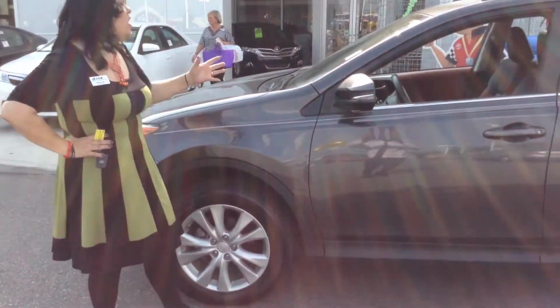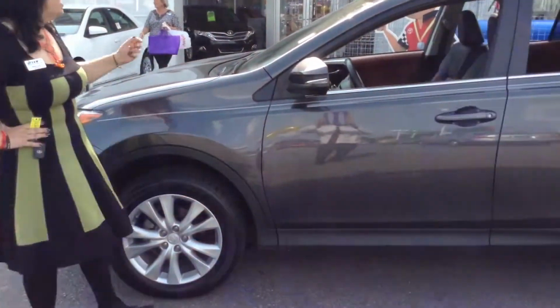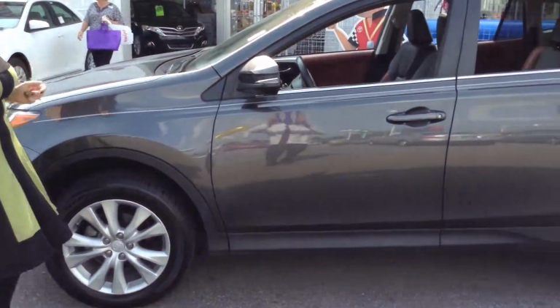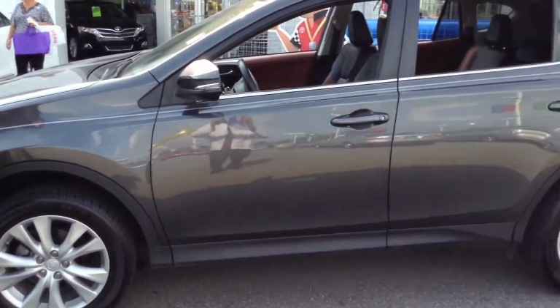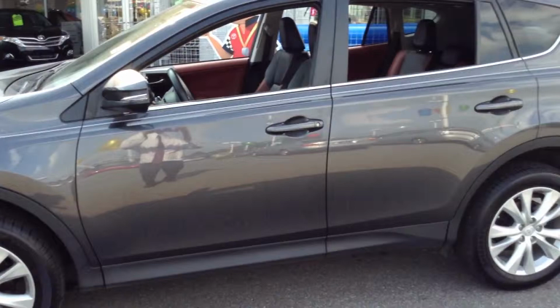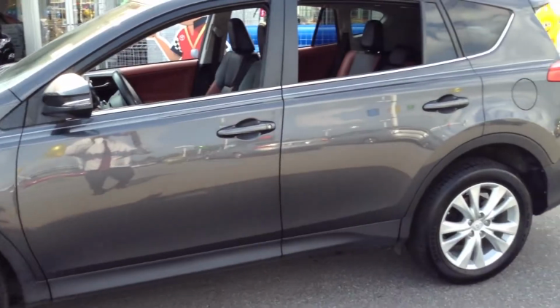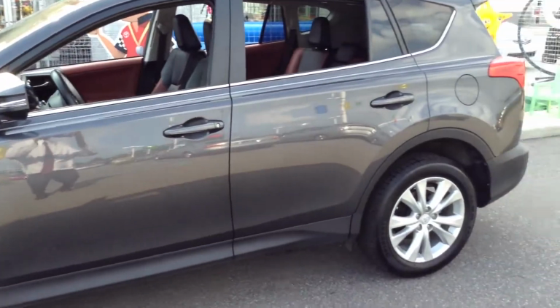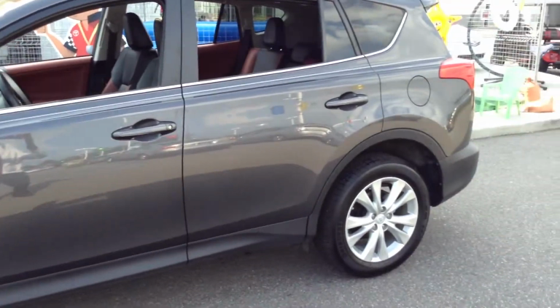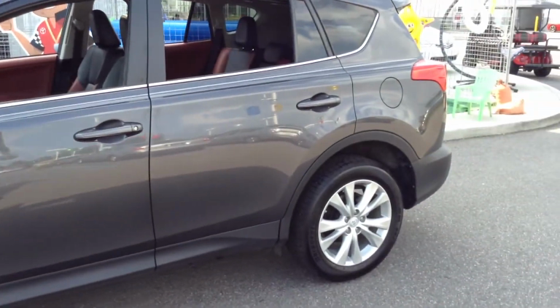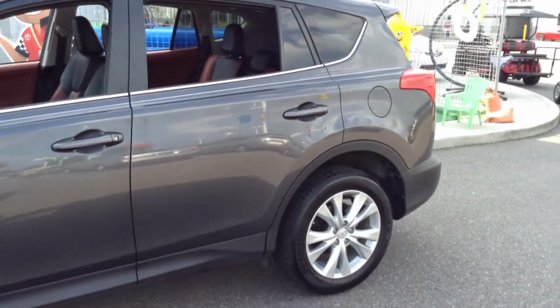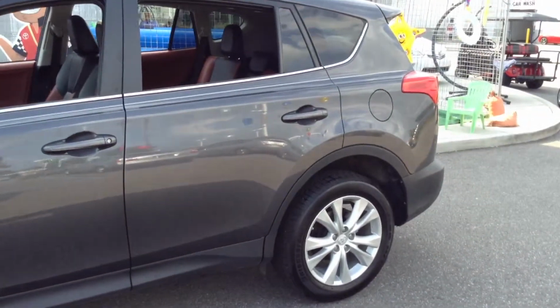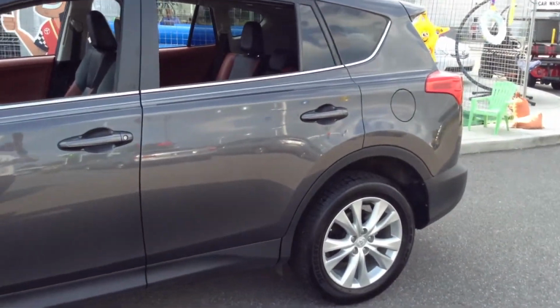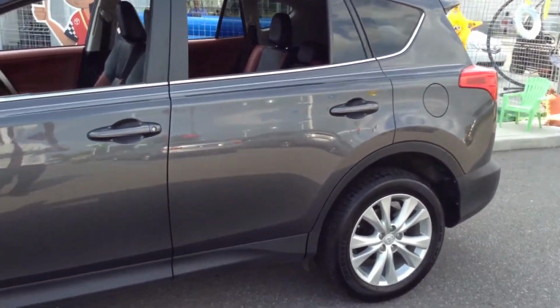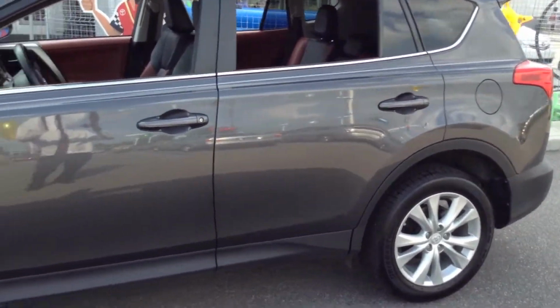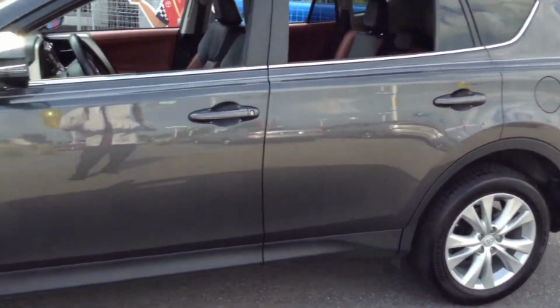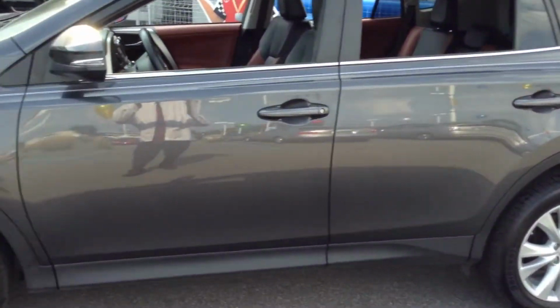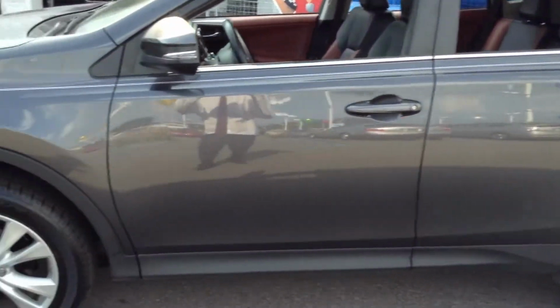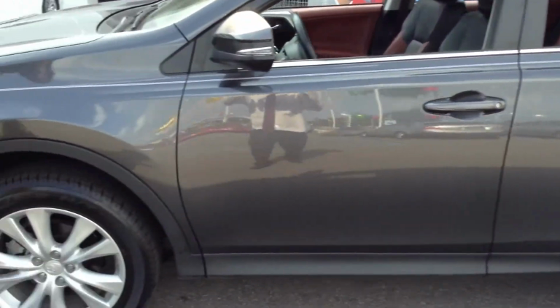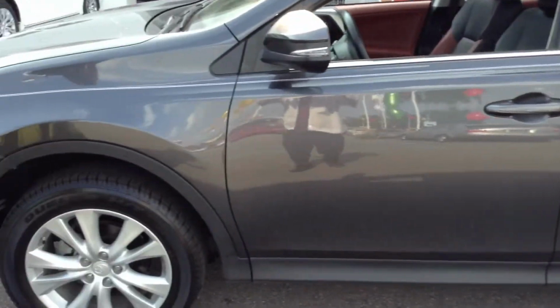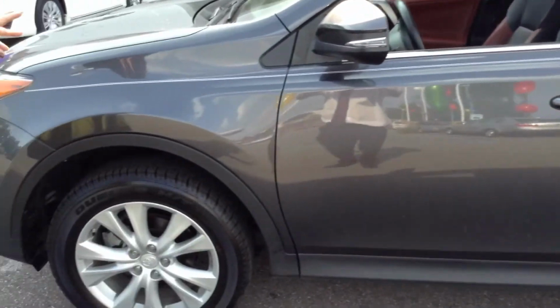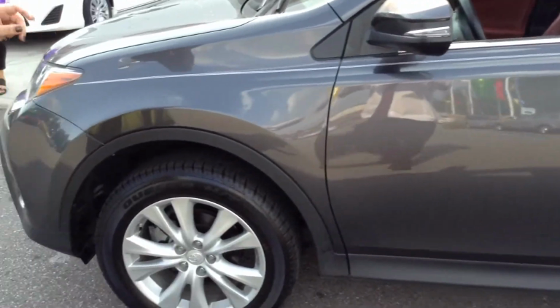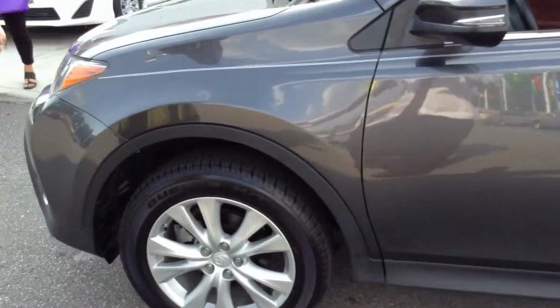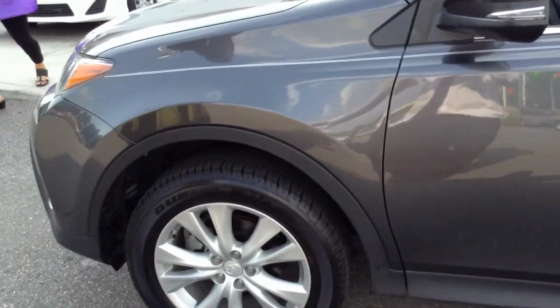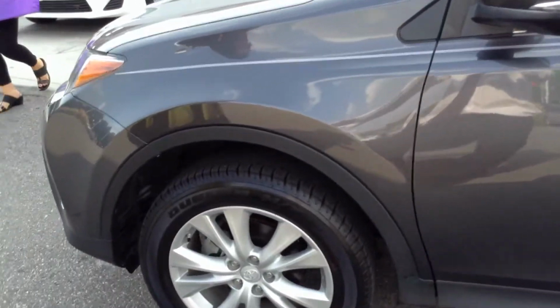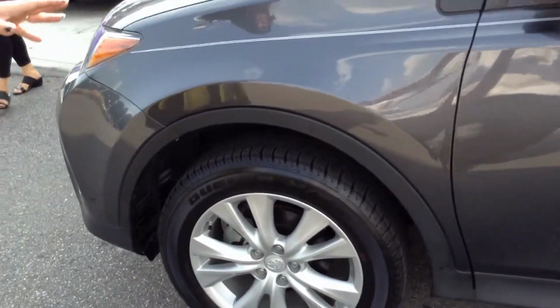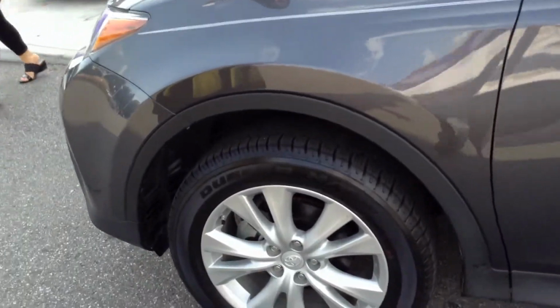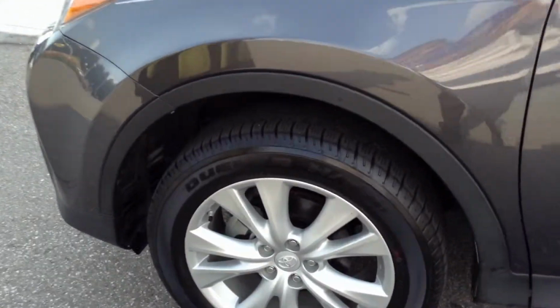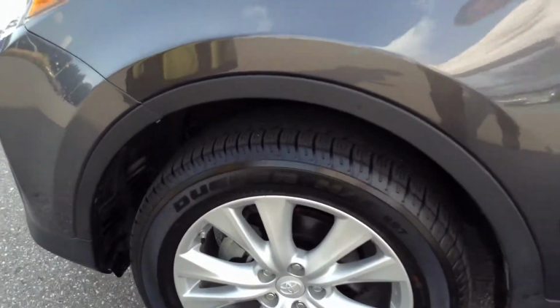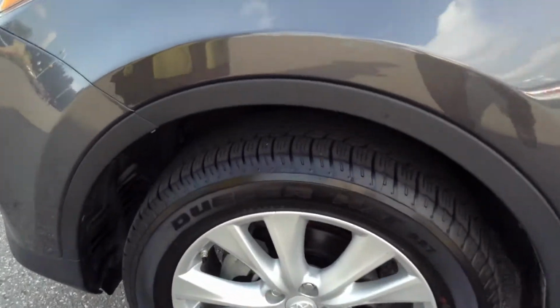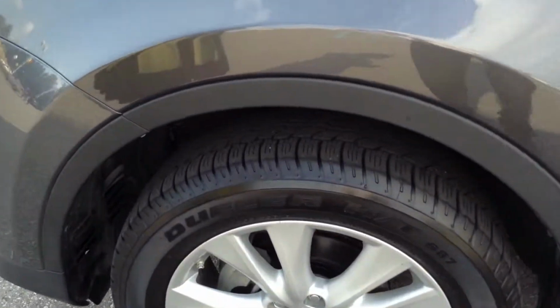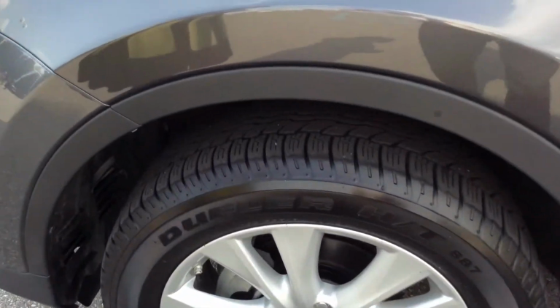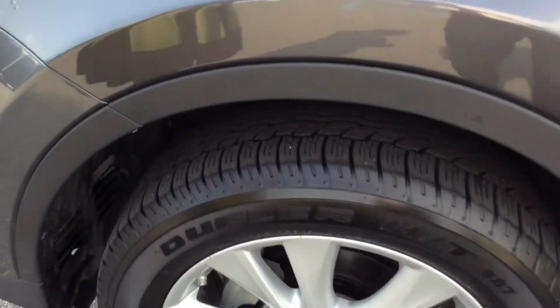The exterior, I give it a 9 out of 10. The tires, I give it a 95% tire tread life left.